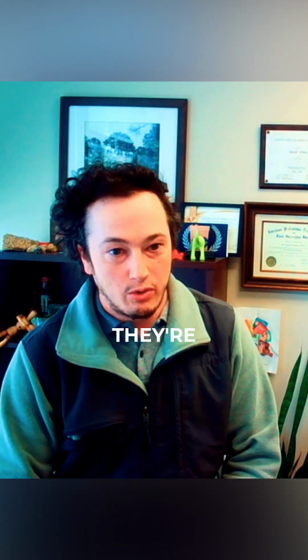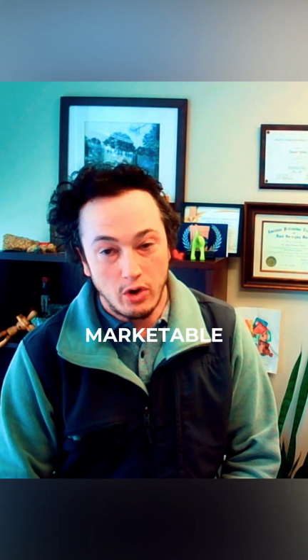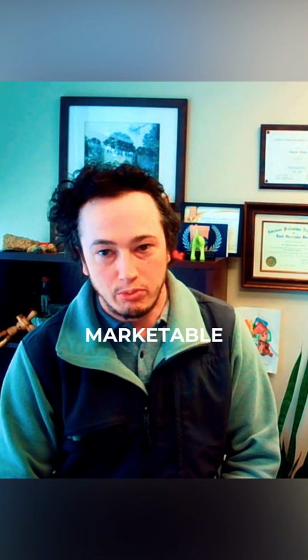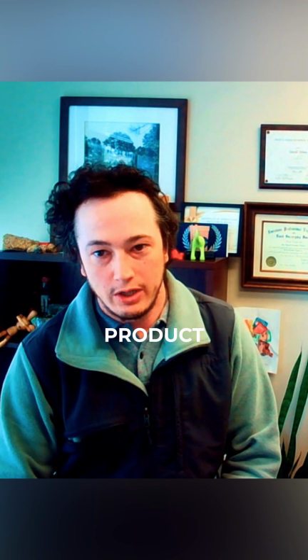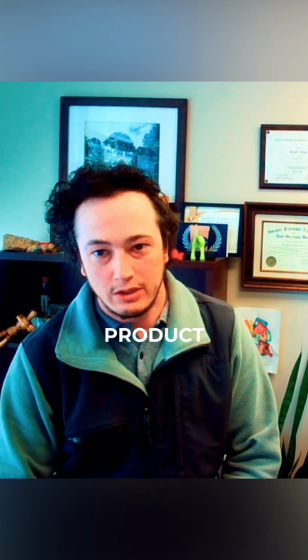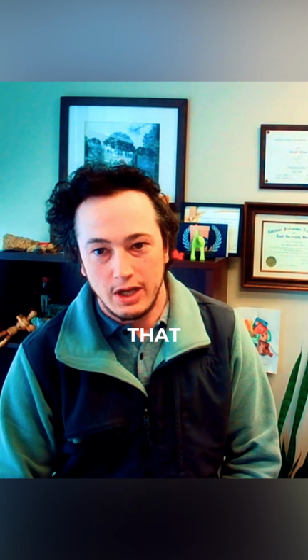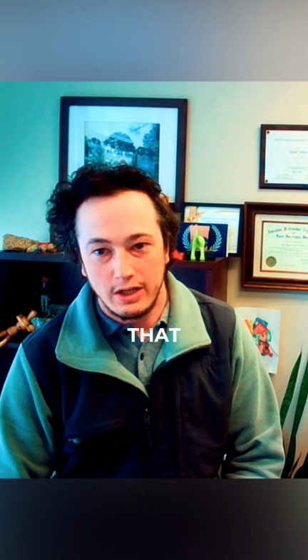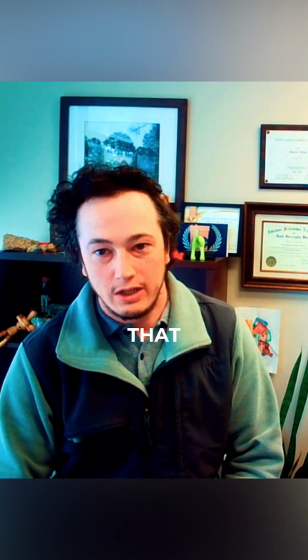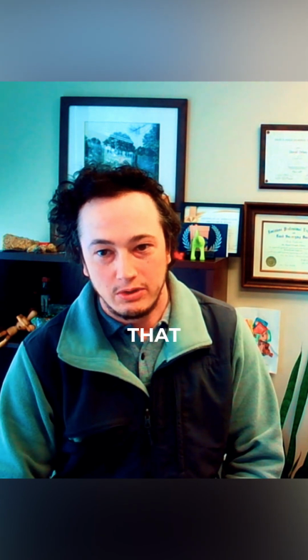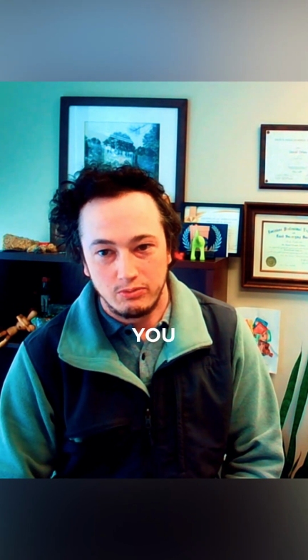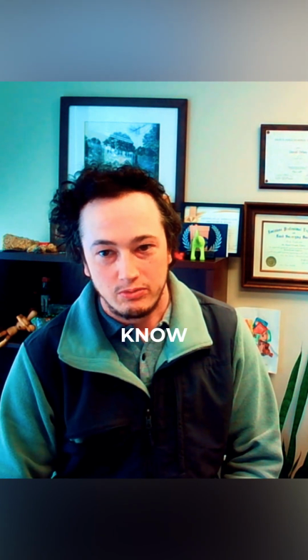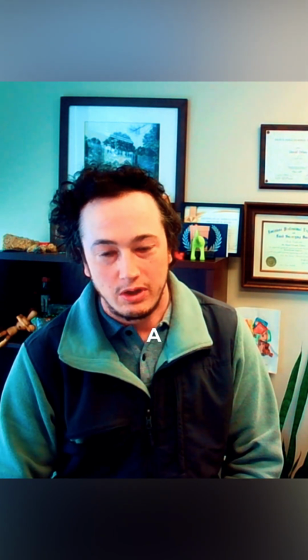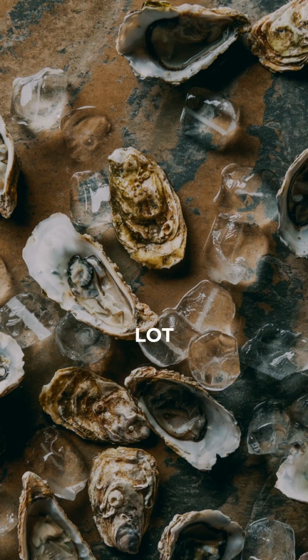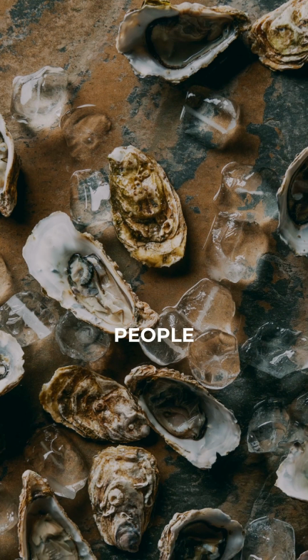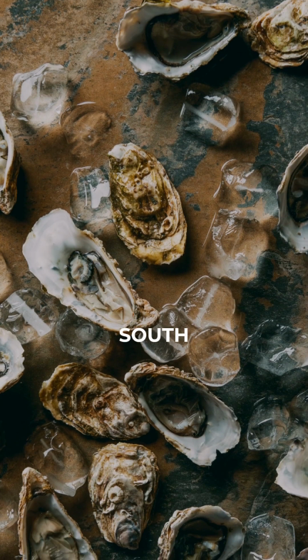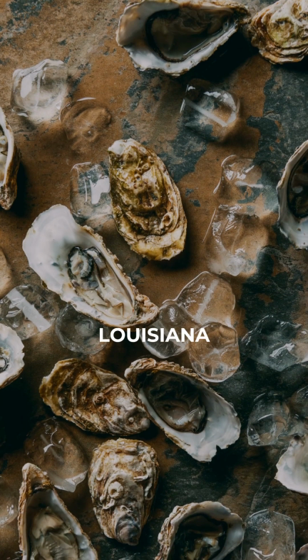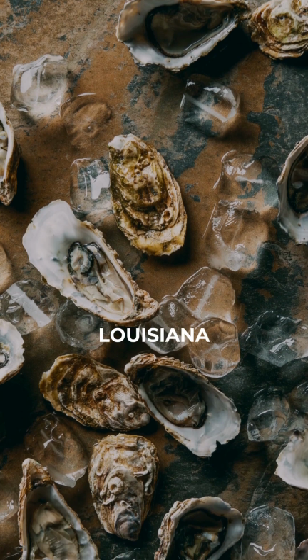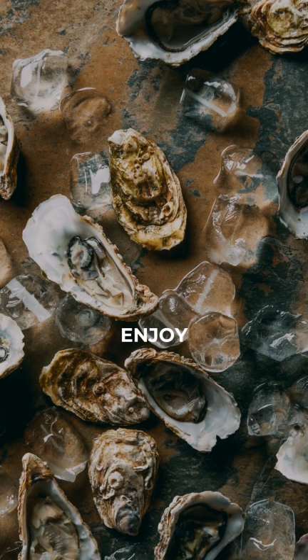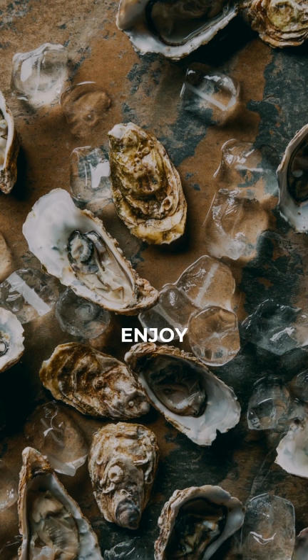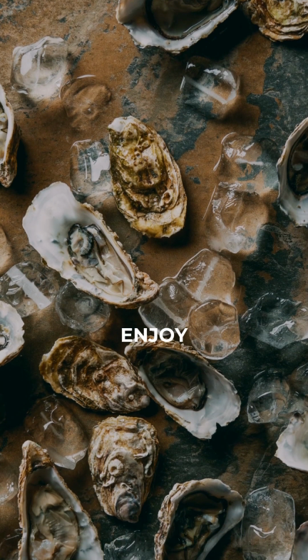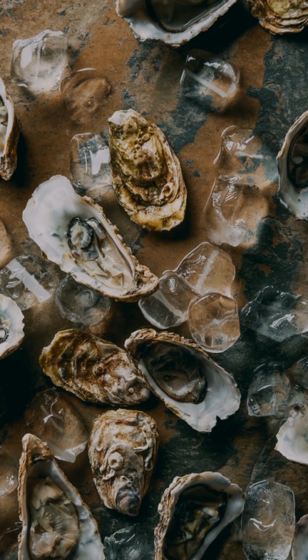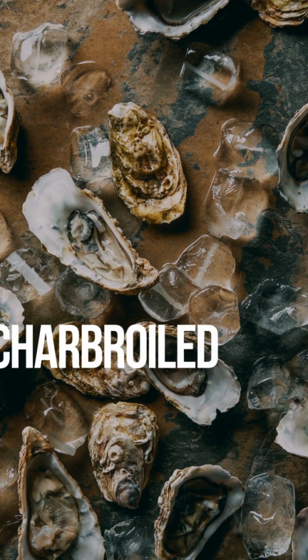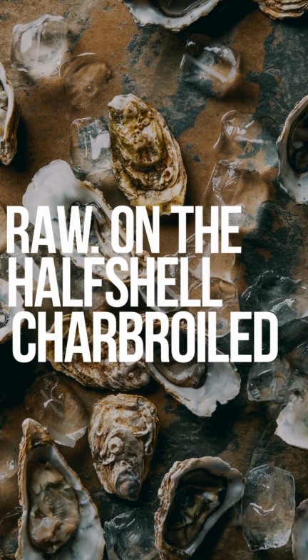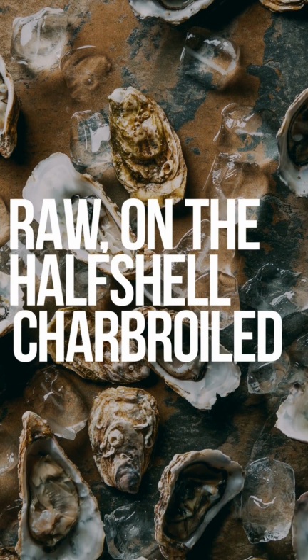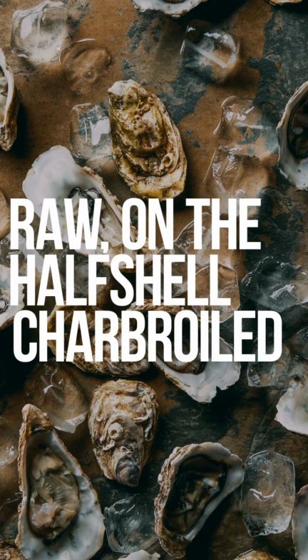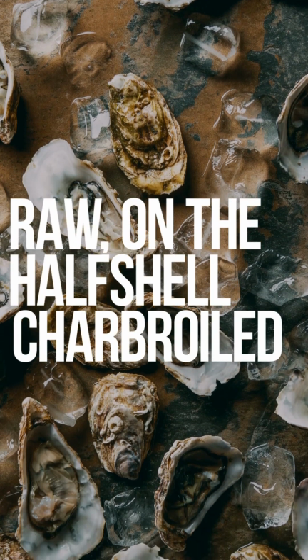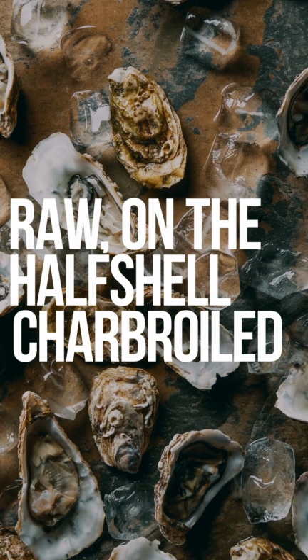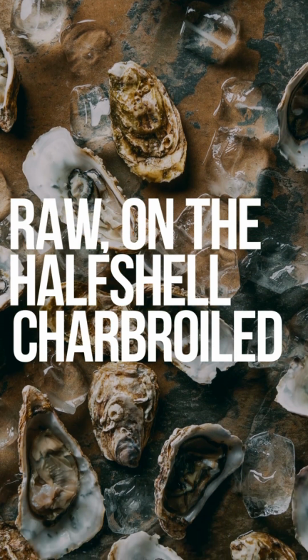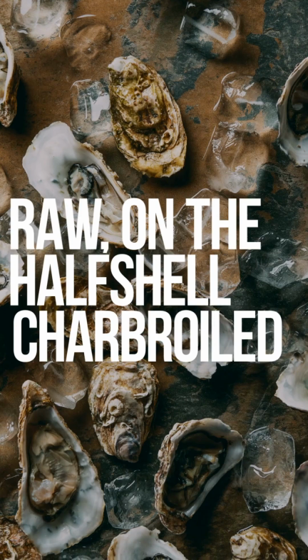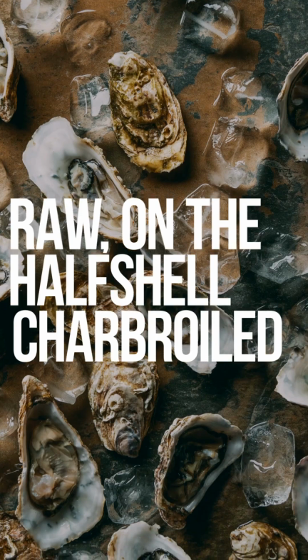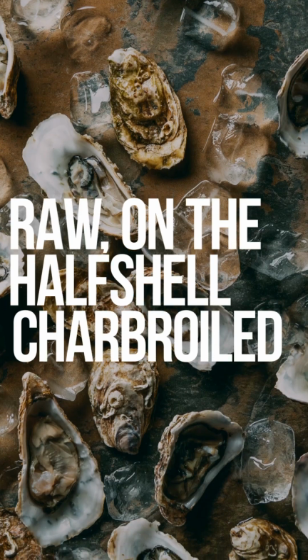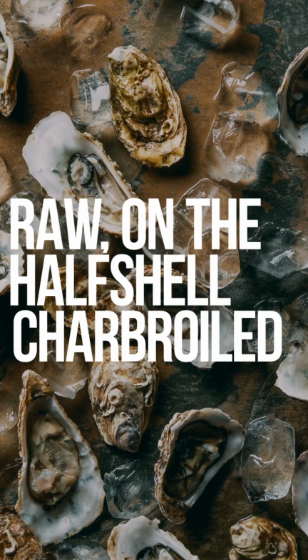They're a marketable product that a lot of people in south Louisiana enjoy raw on the half shell or charbroiled.